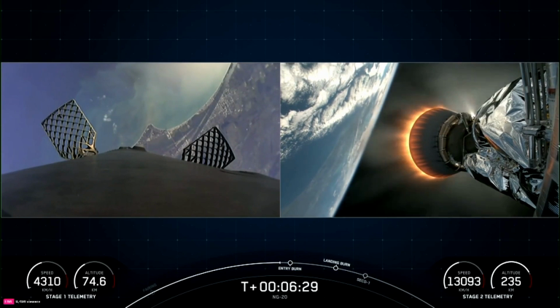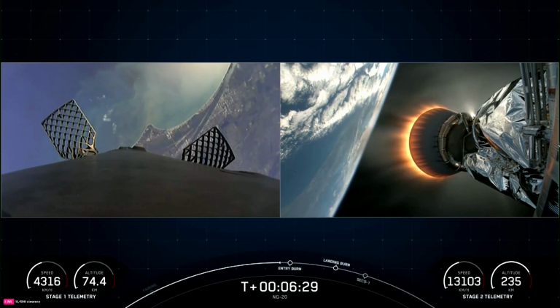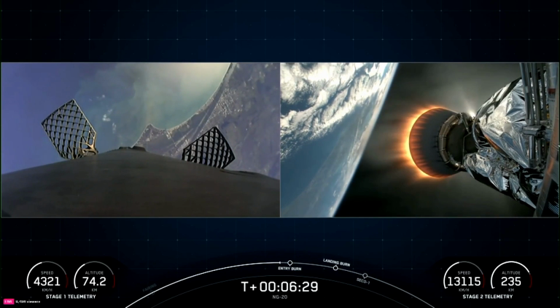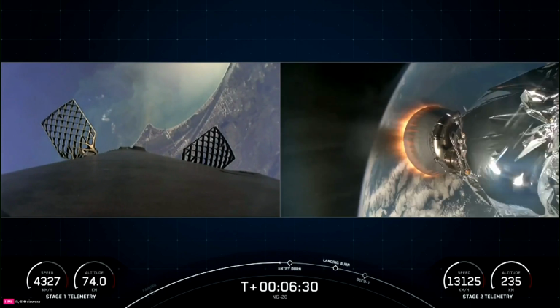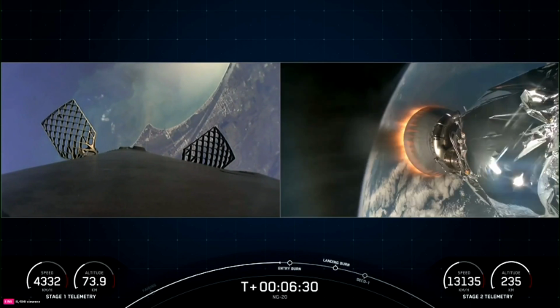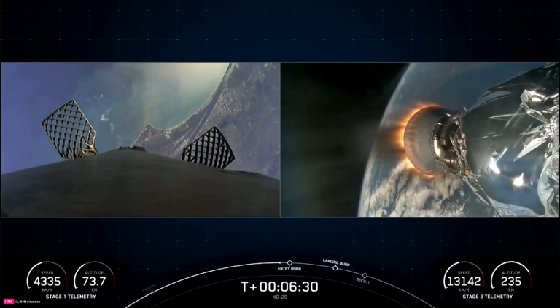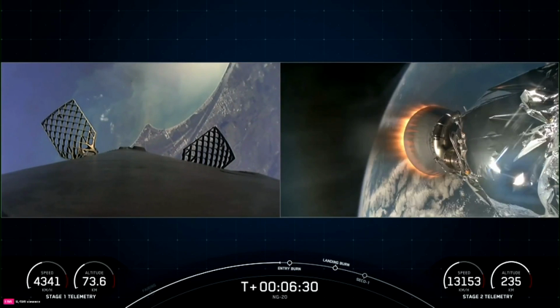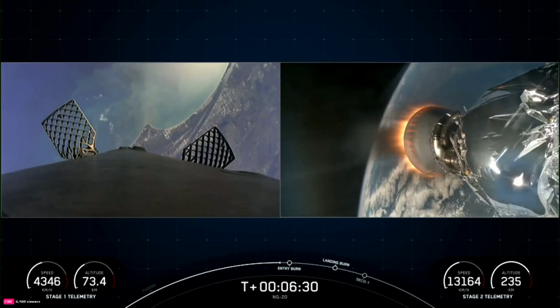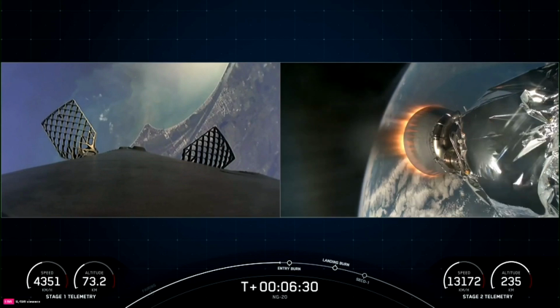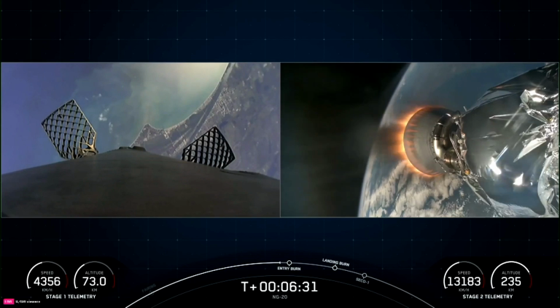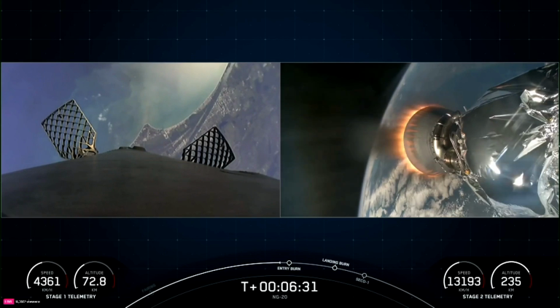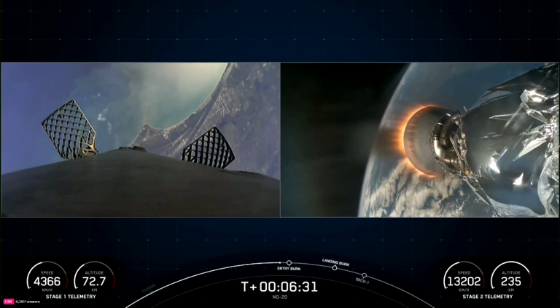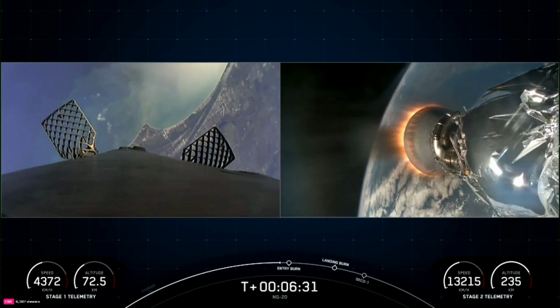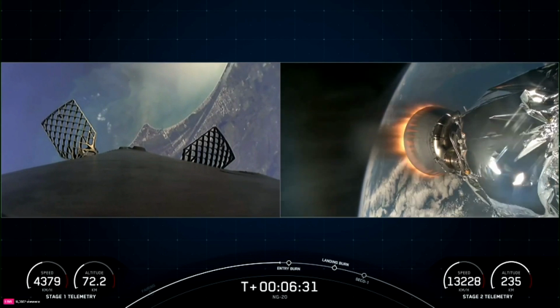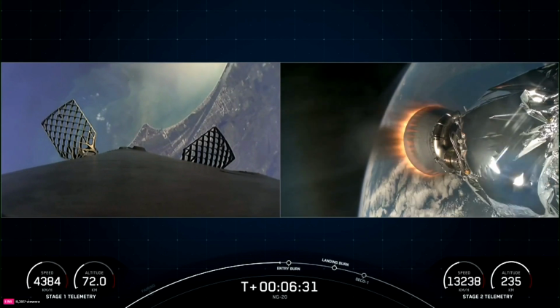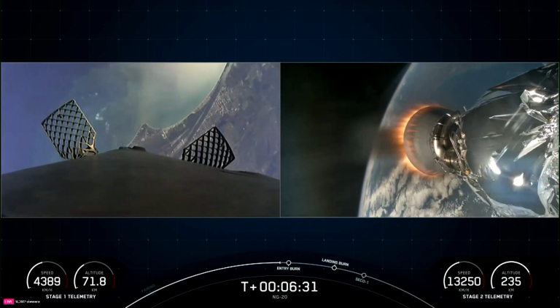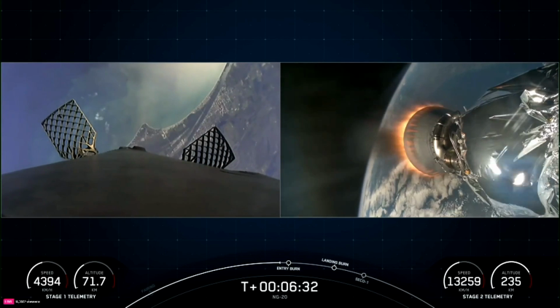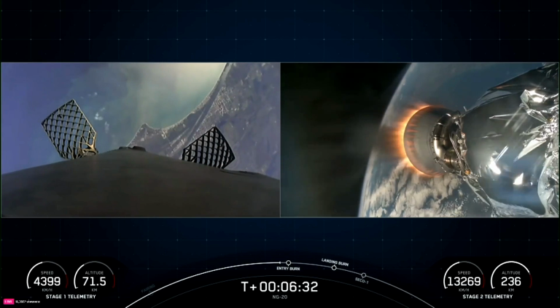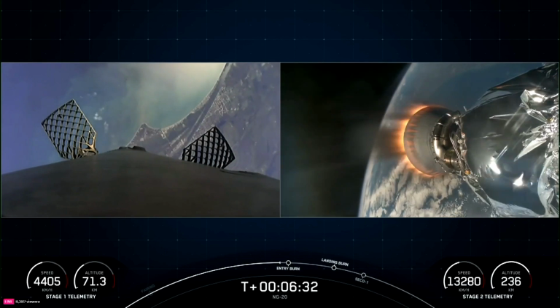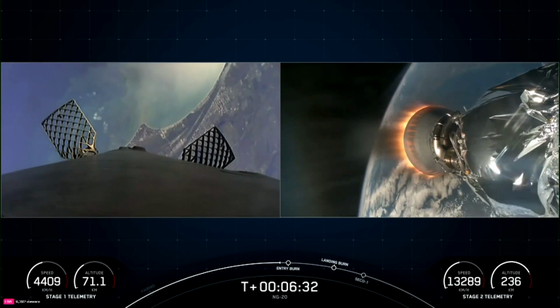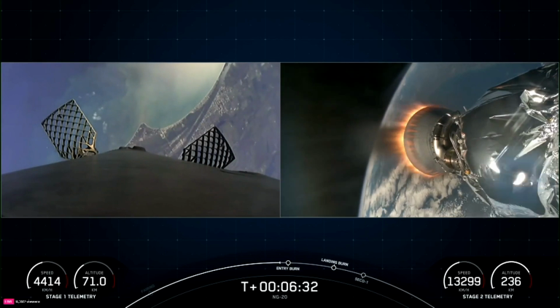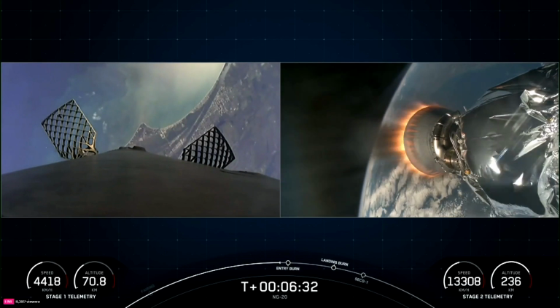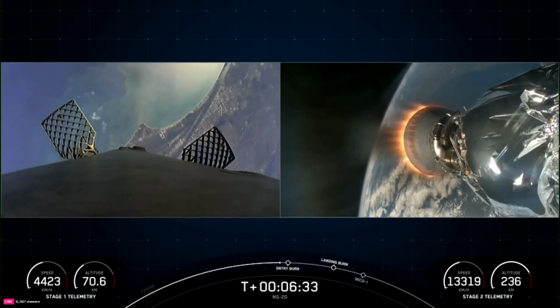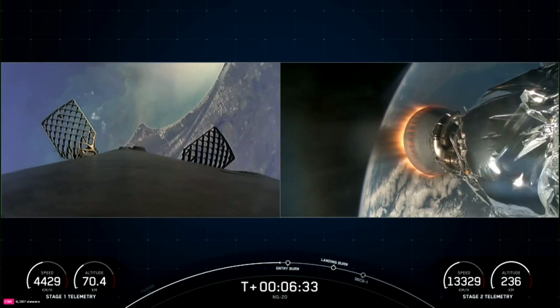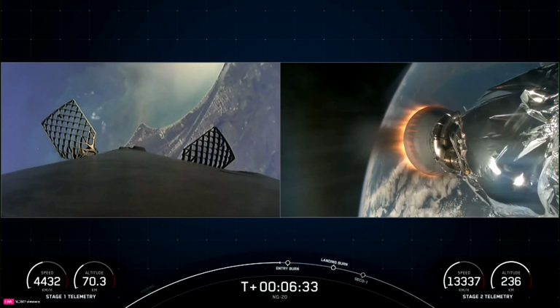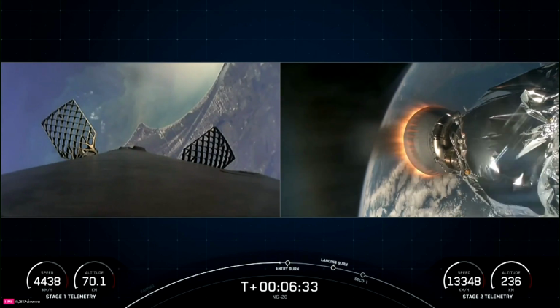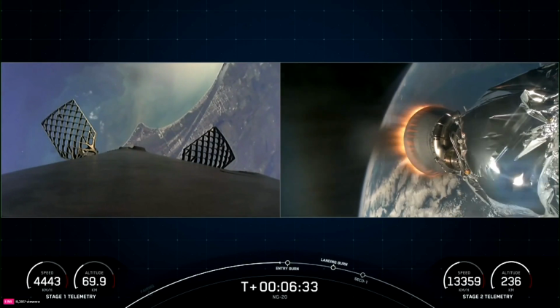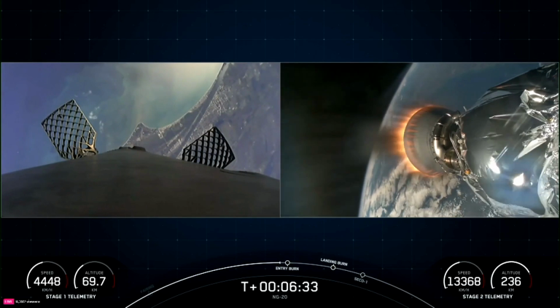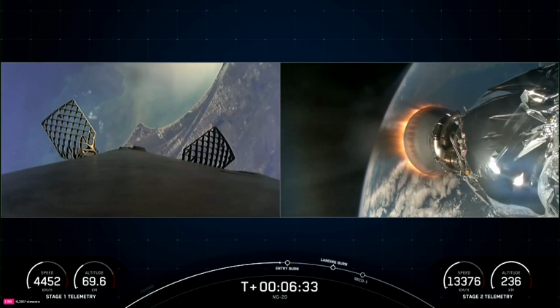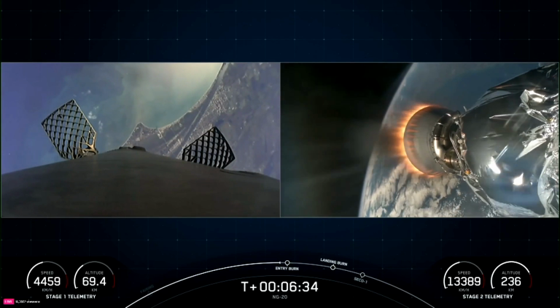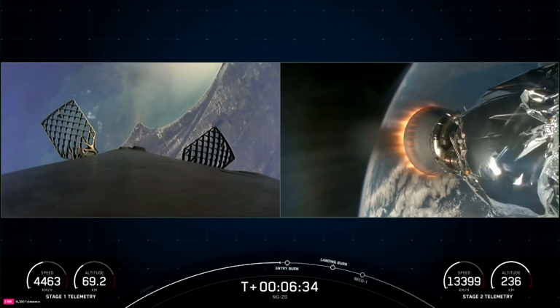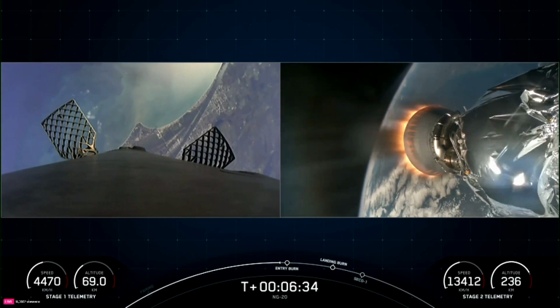Right-hand screen is of the second stage, looking aft at our MVAC engine.